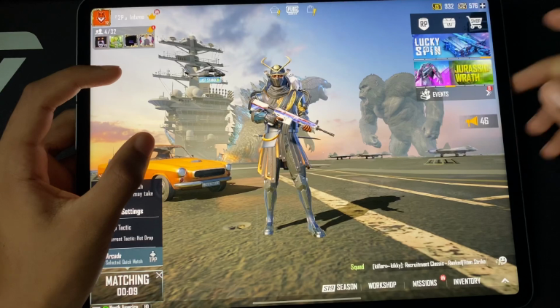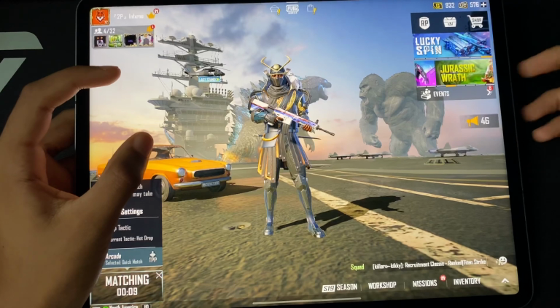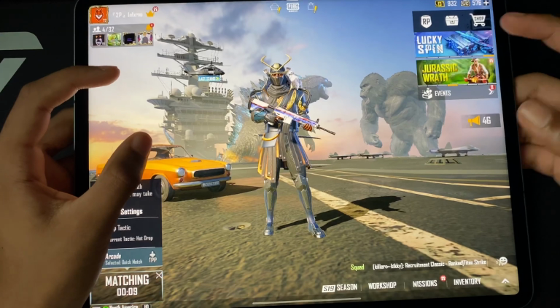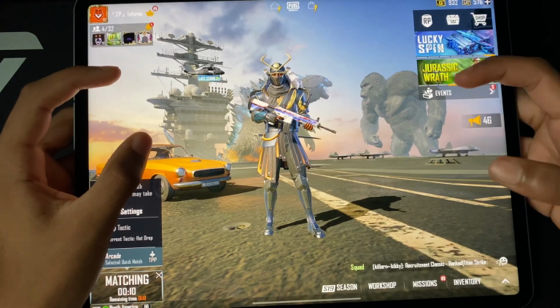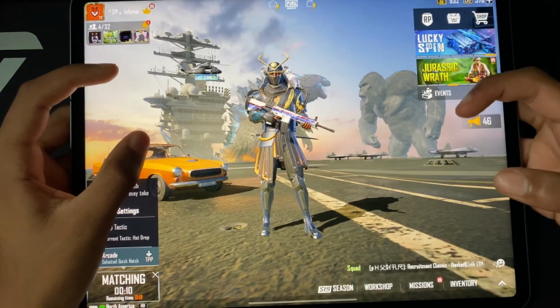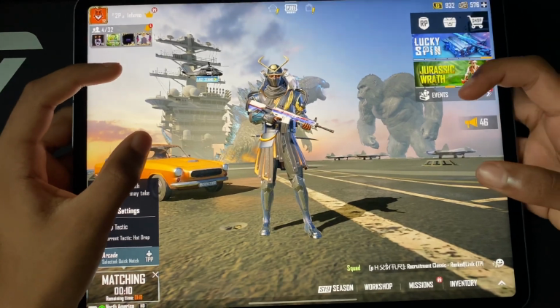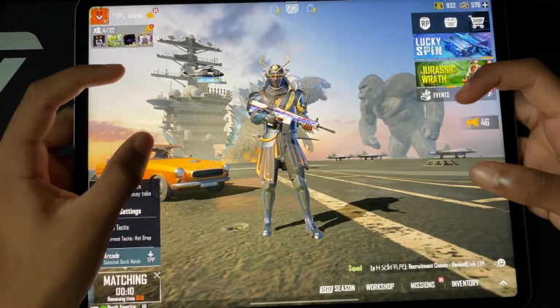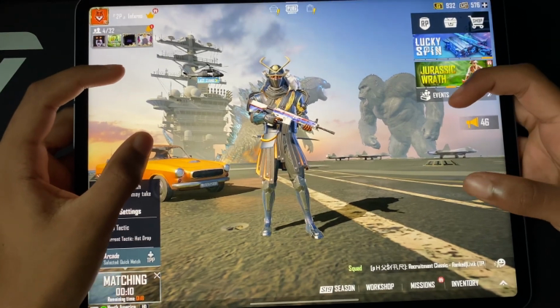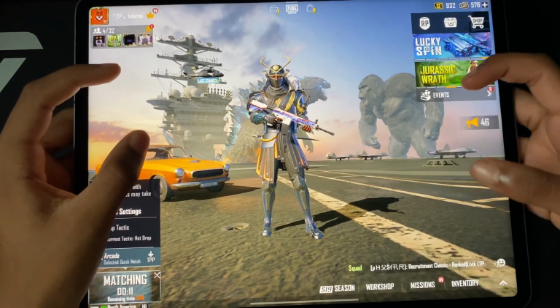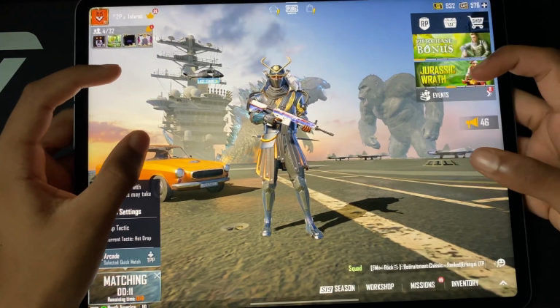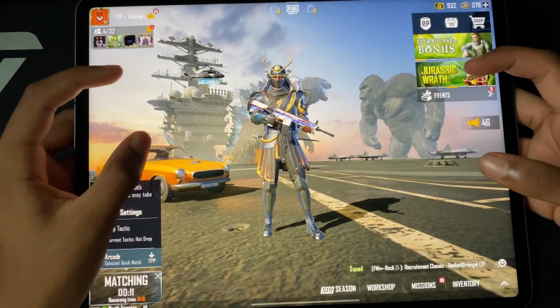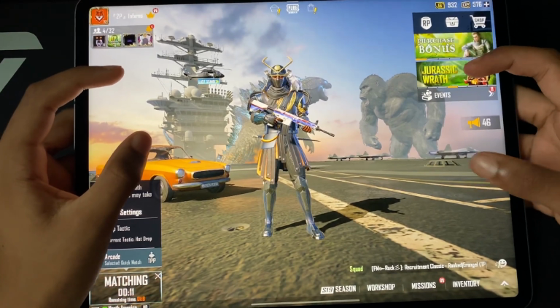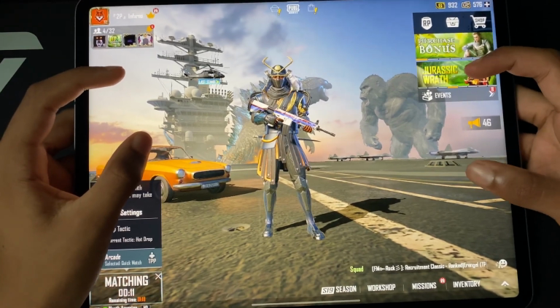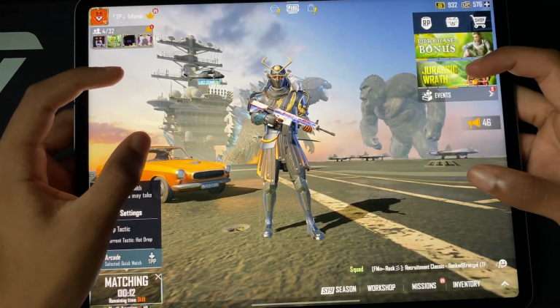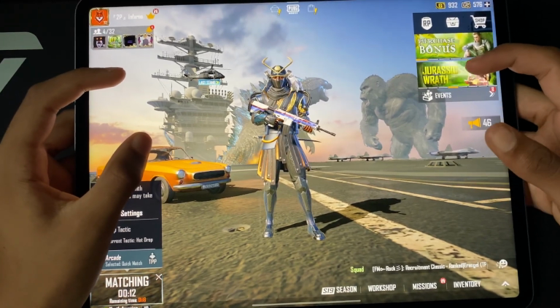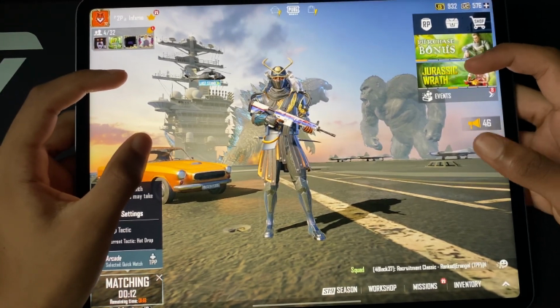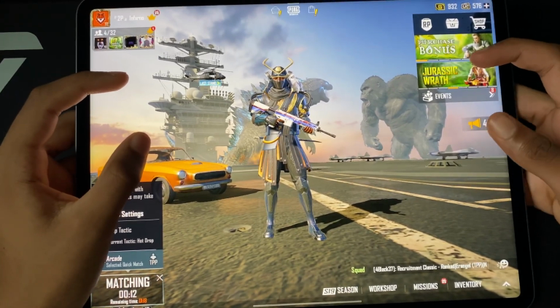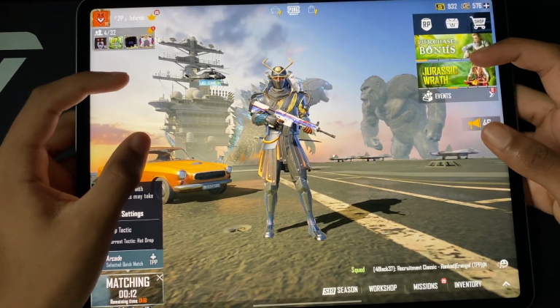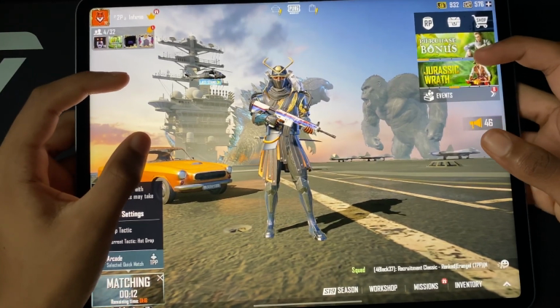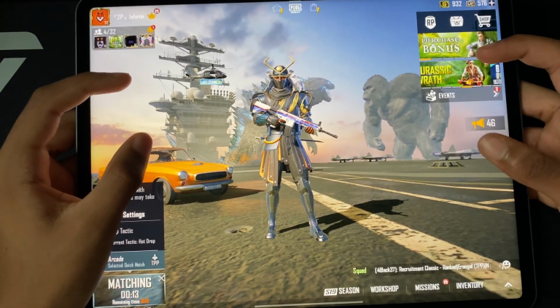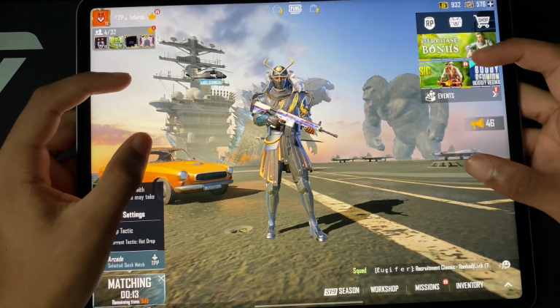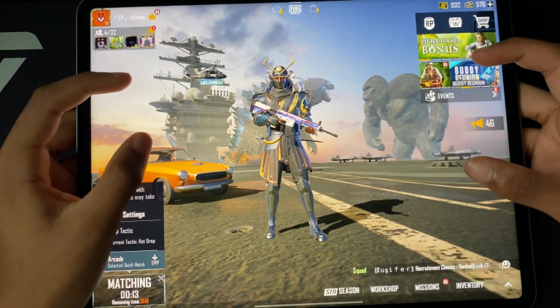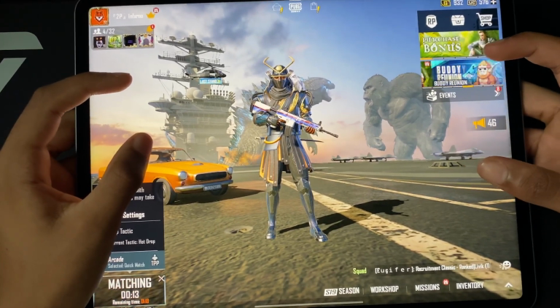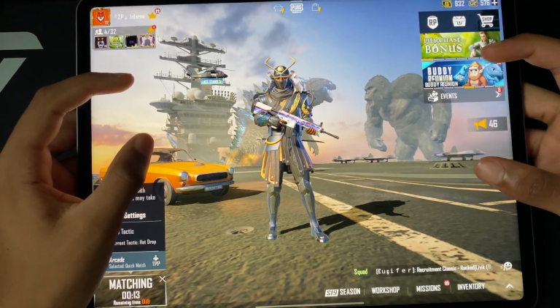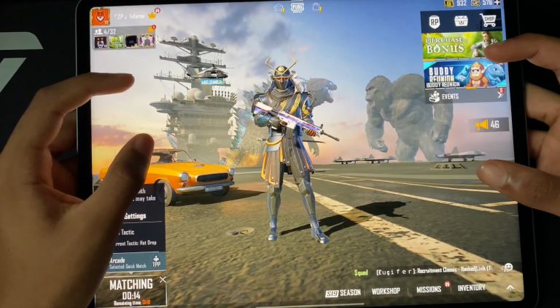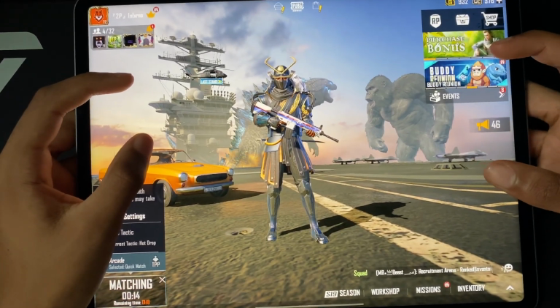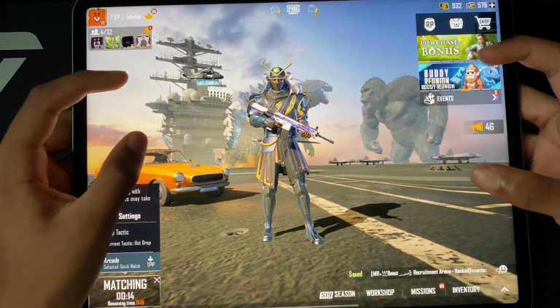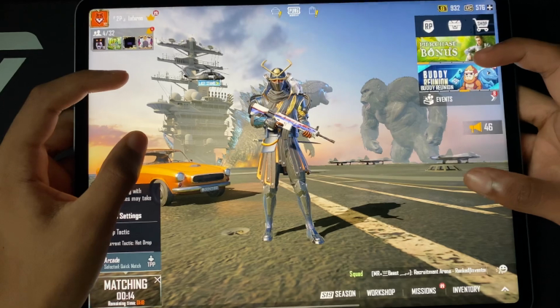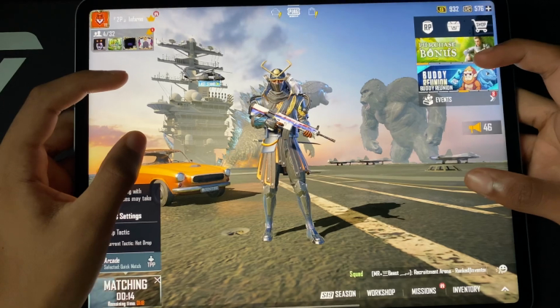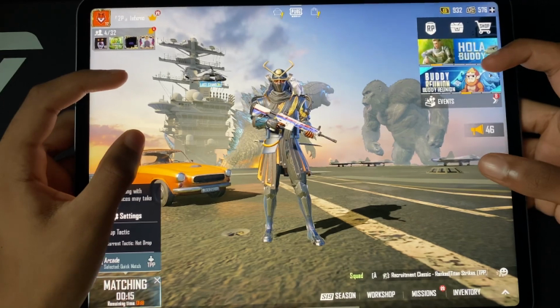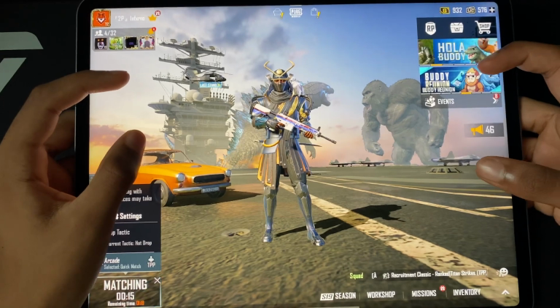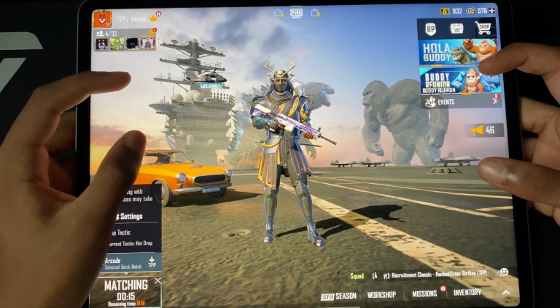What's going on guys? InternetFlex here and today I'm going to show you the 5 reasons why the iPad Pro is an absolute beast for gaming.